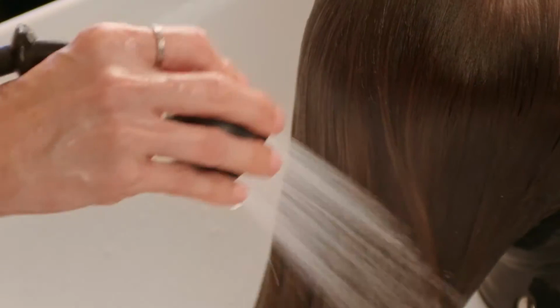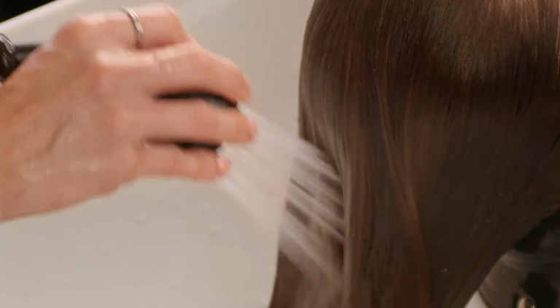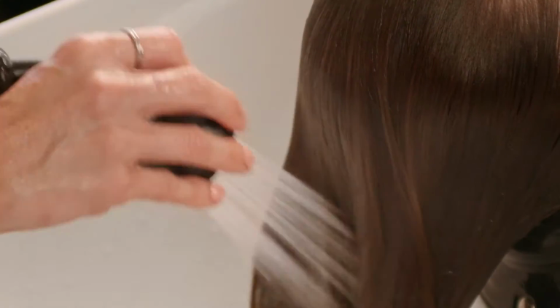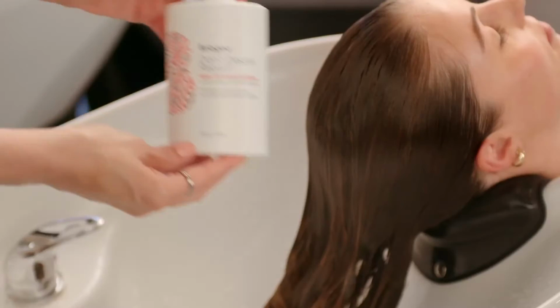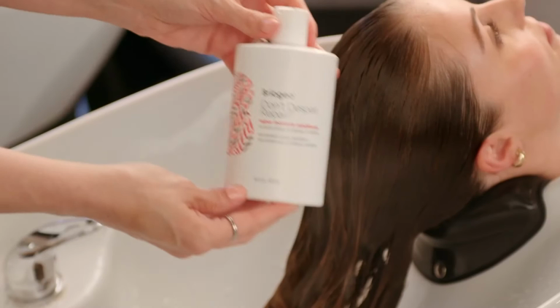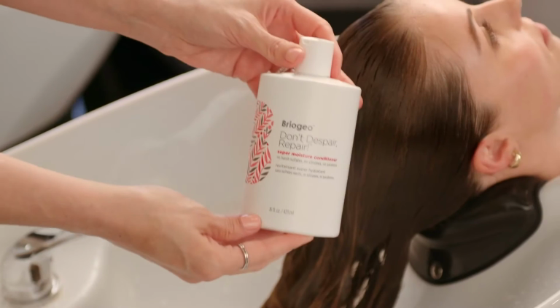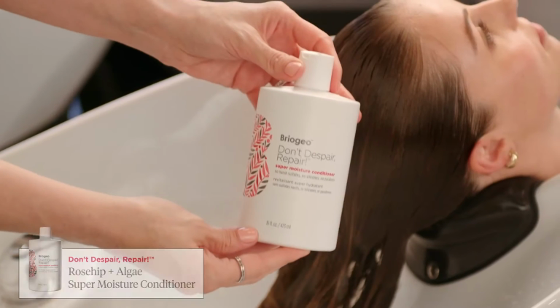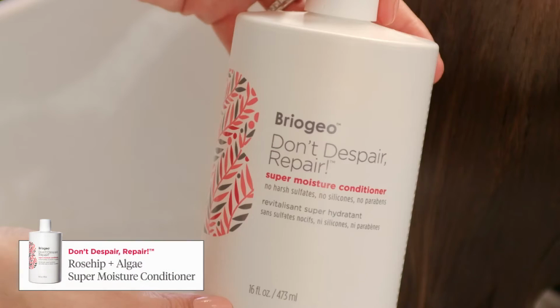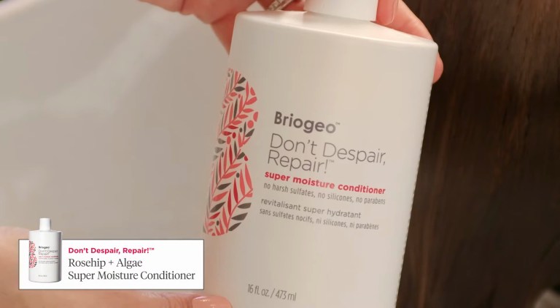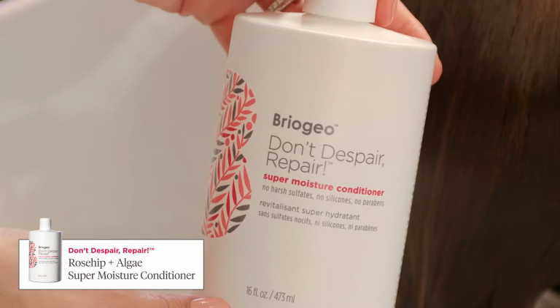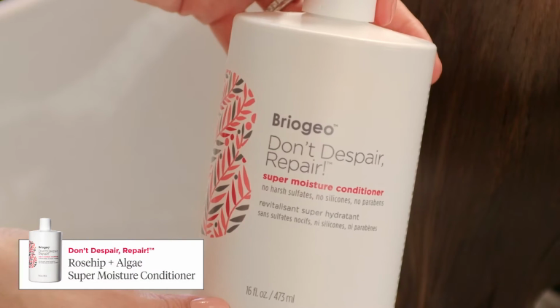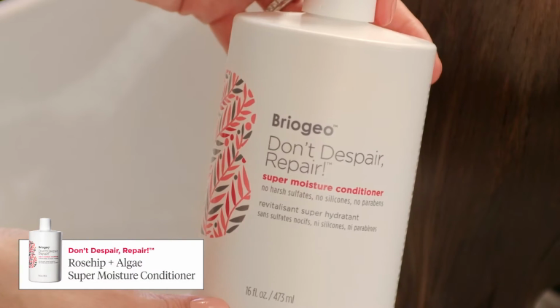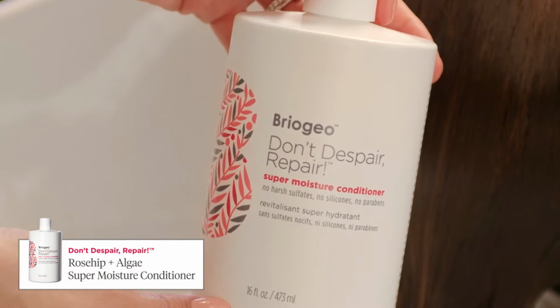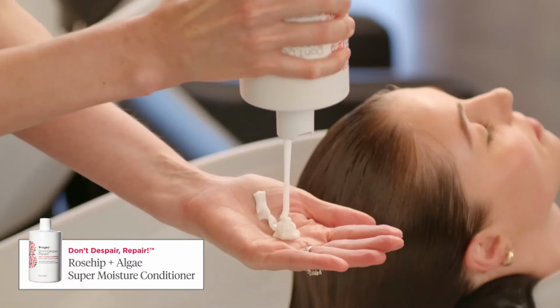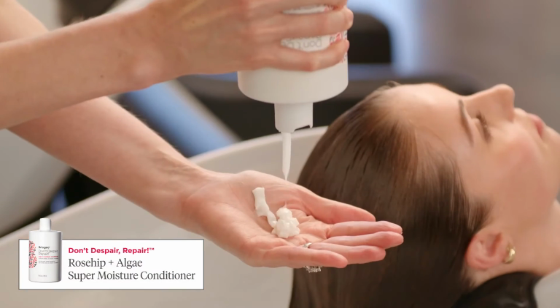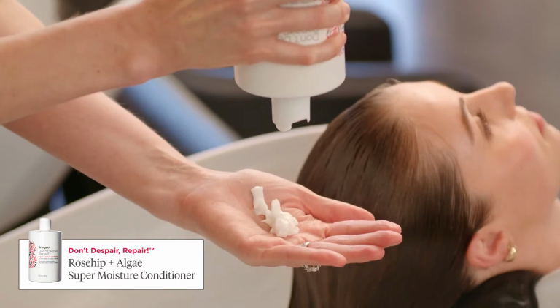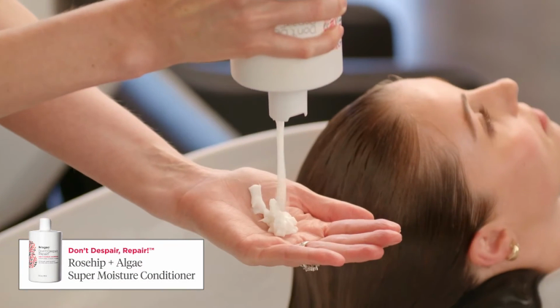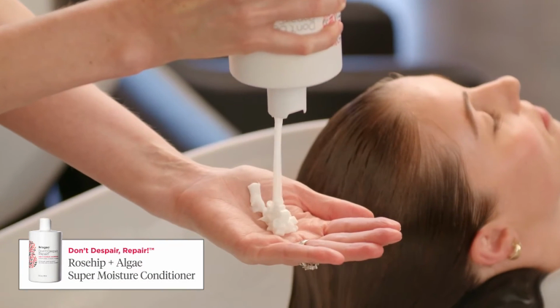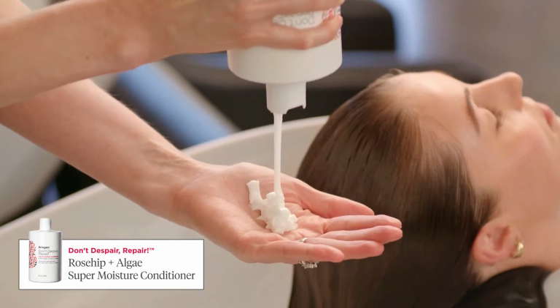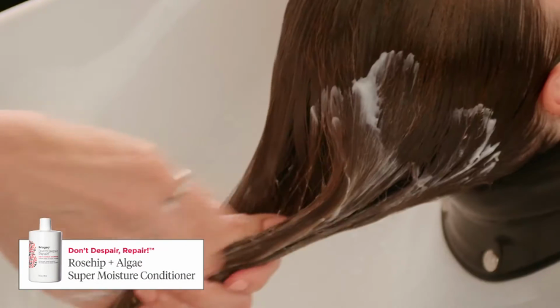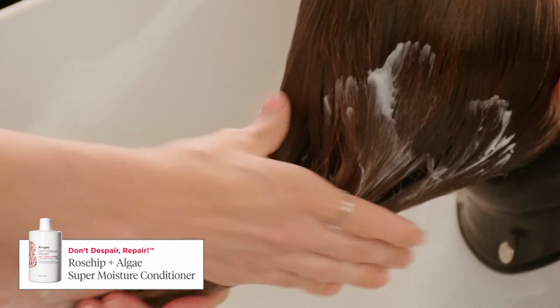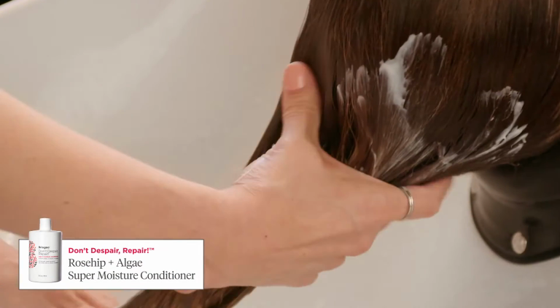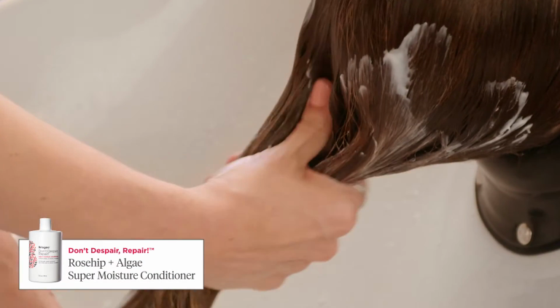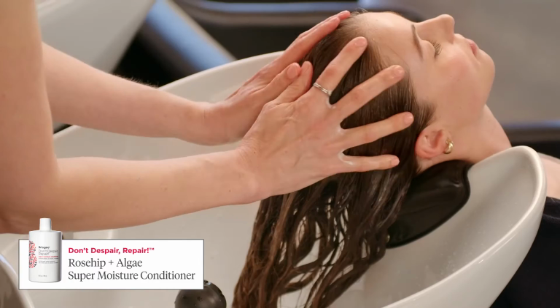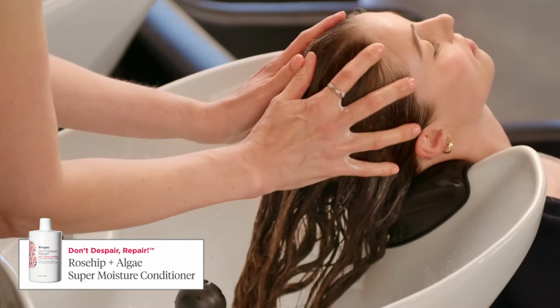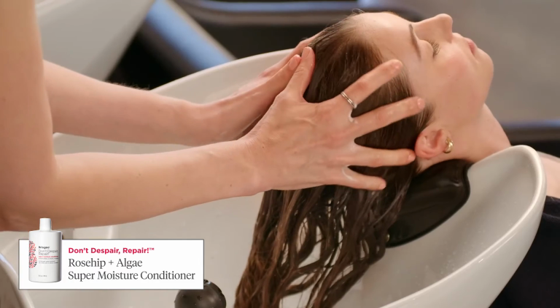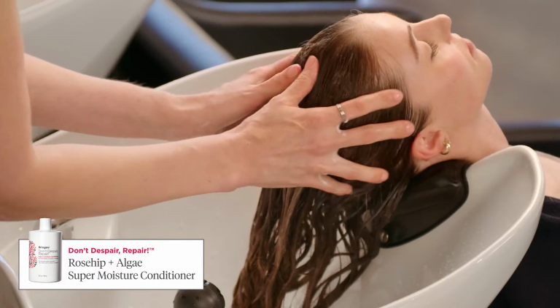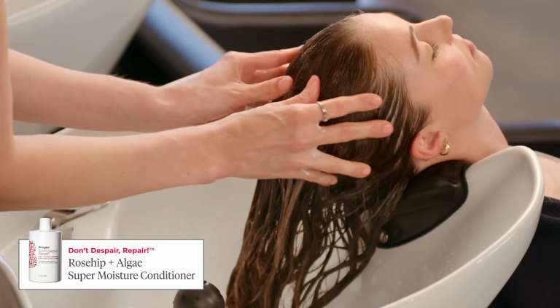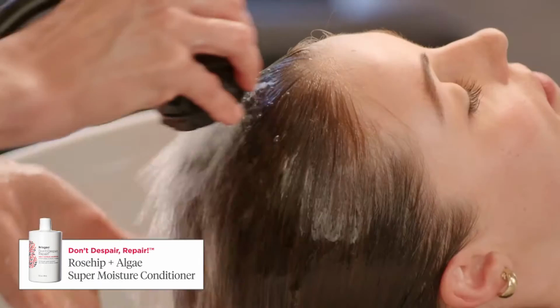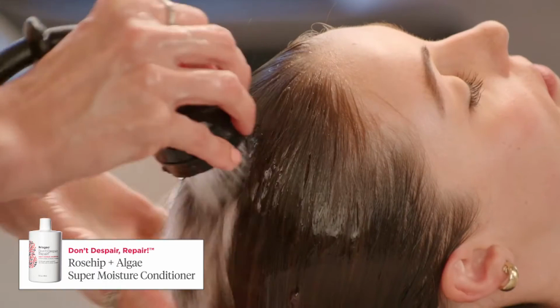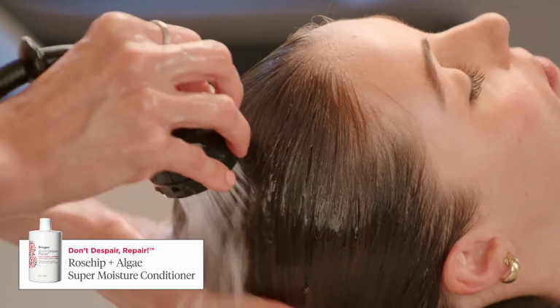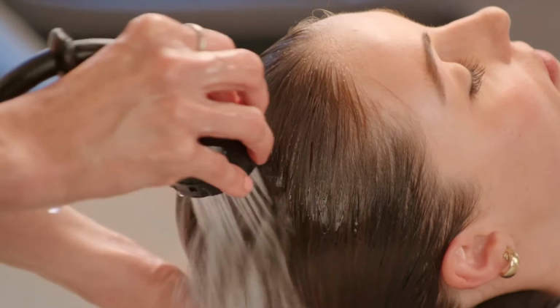The Super Moisture Conditioner is a deeply nourishing, protein-free formula that is great for dehydrated hair and gentle enough for daily use.